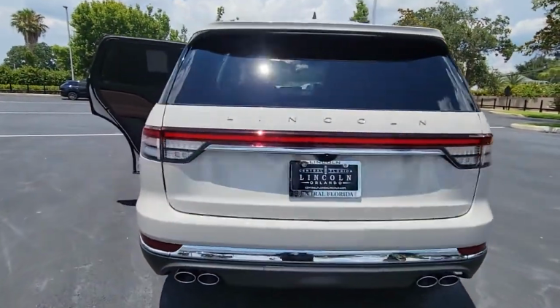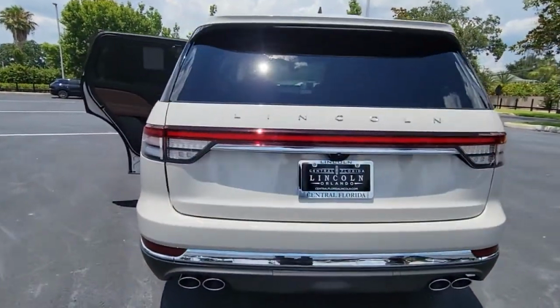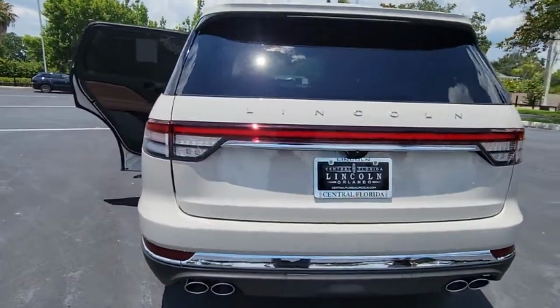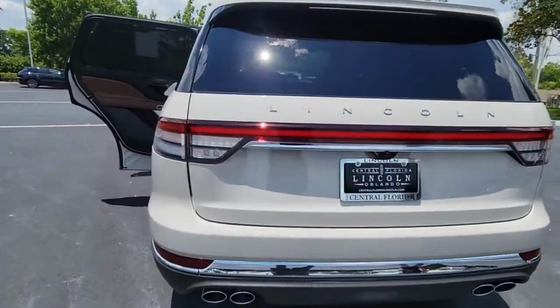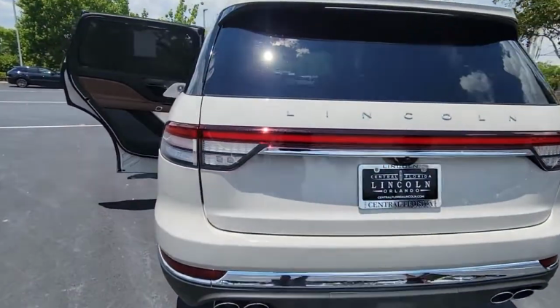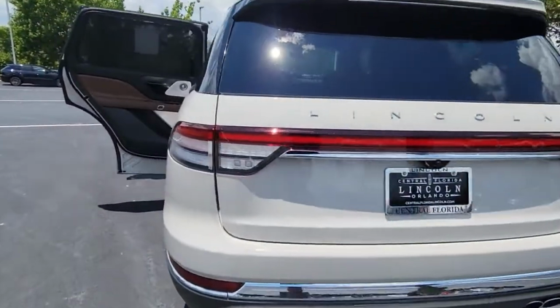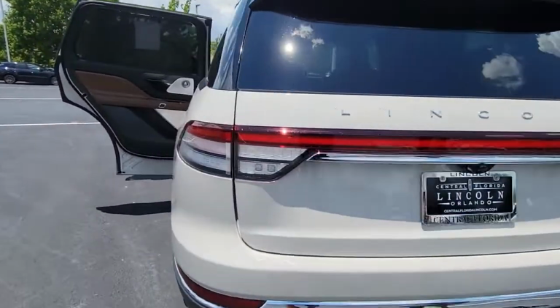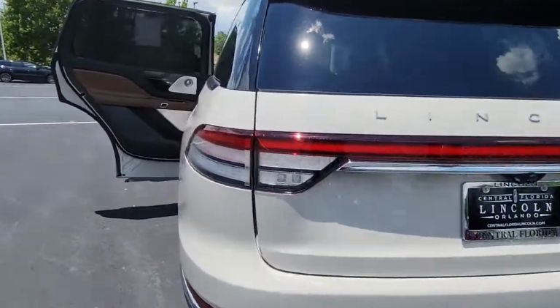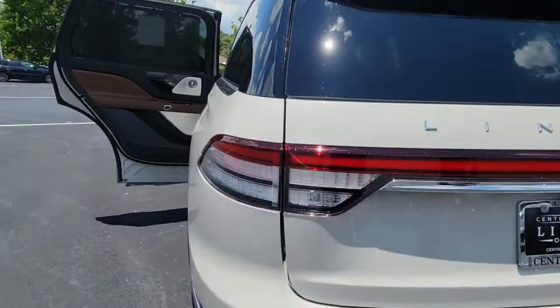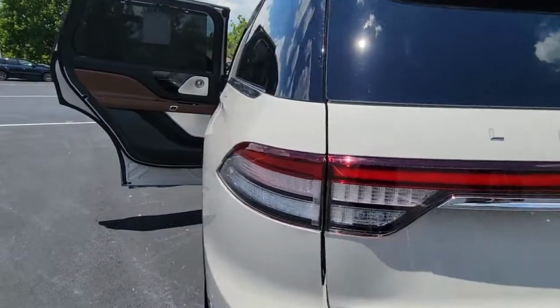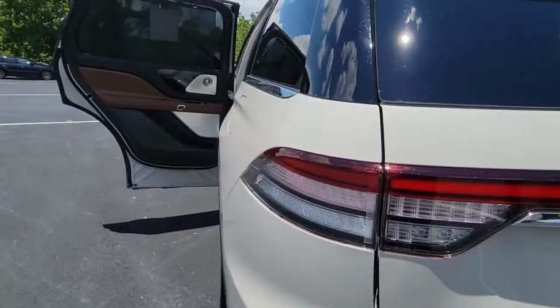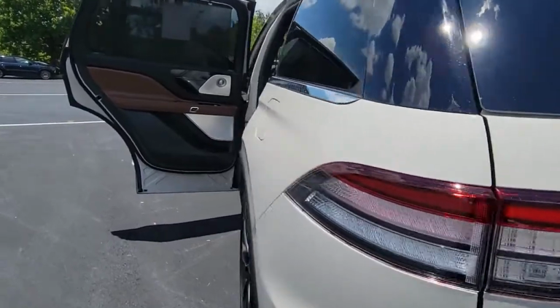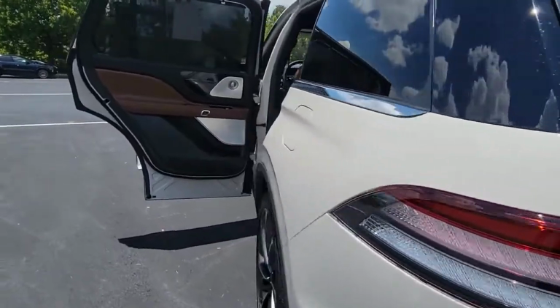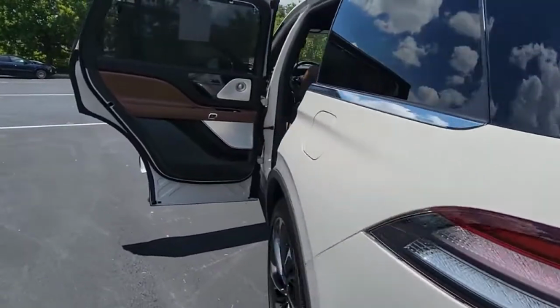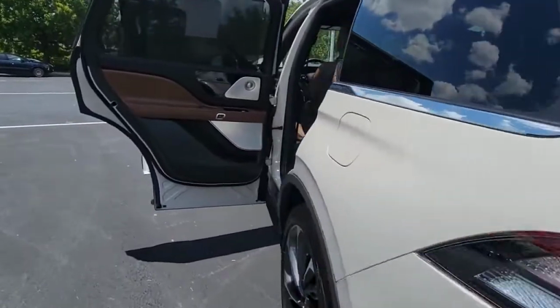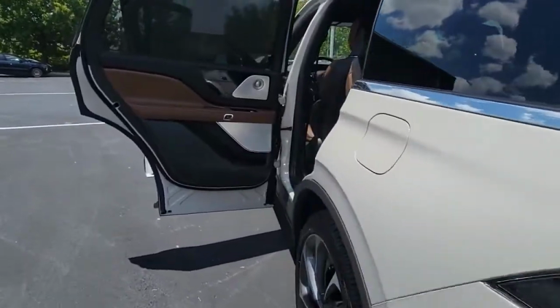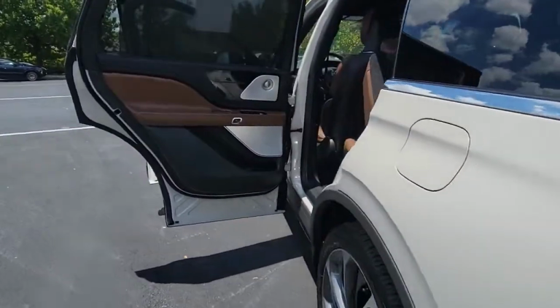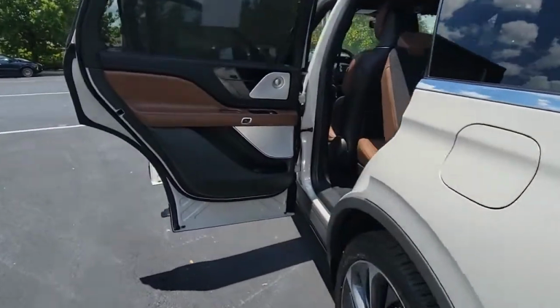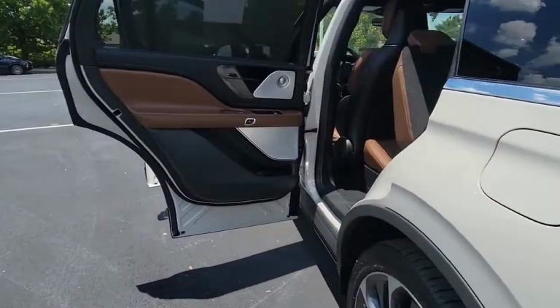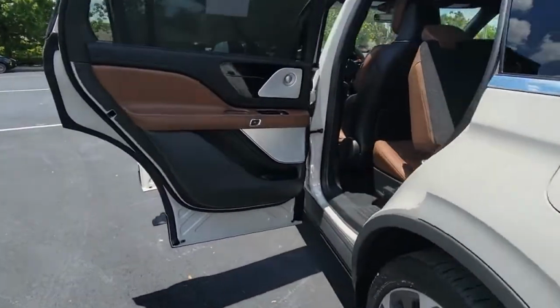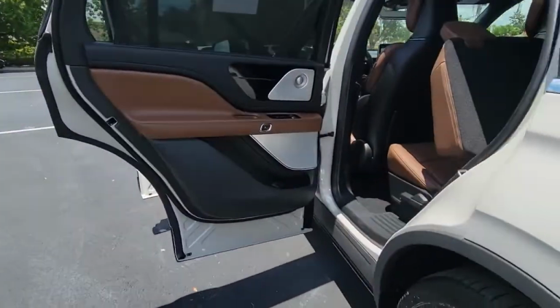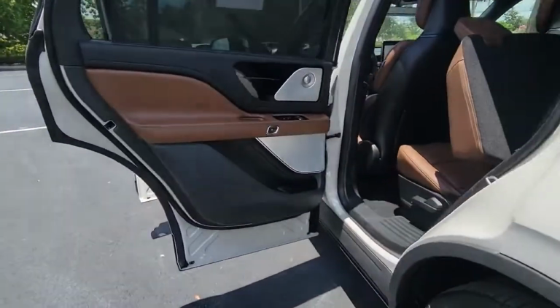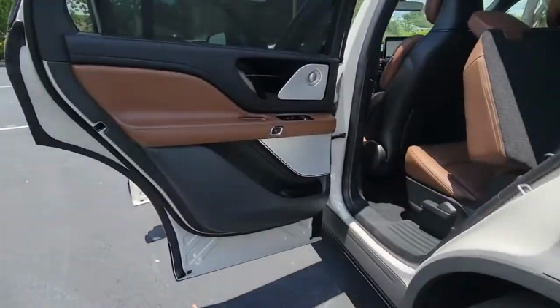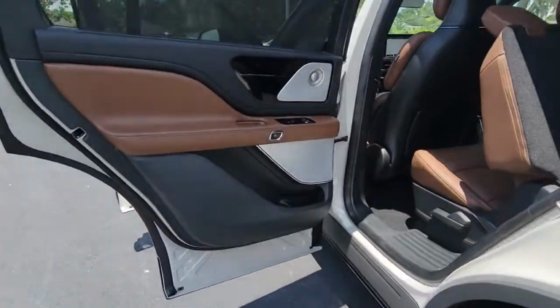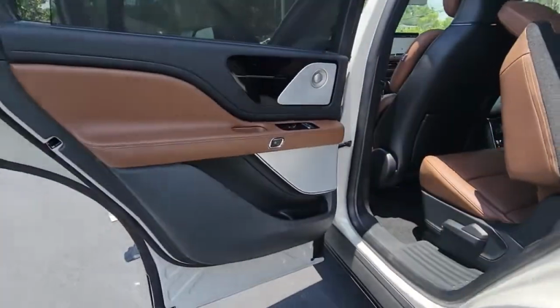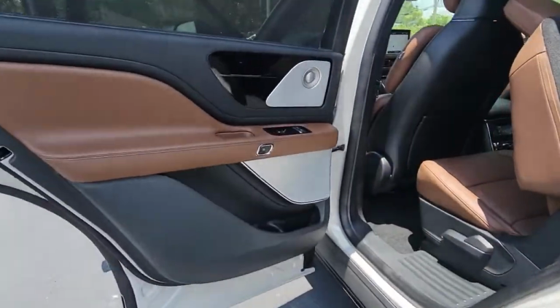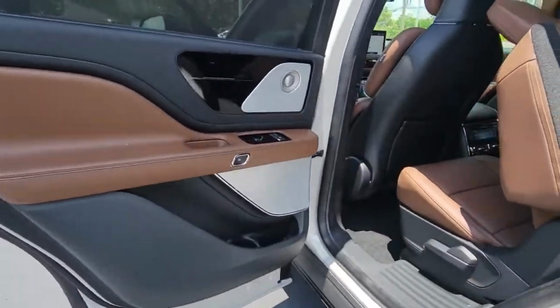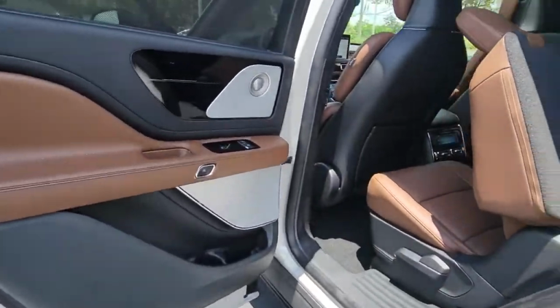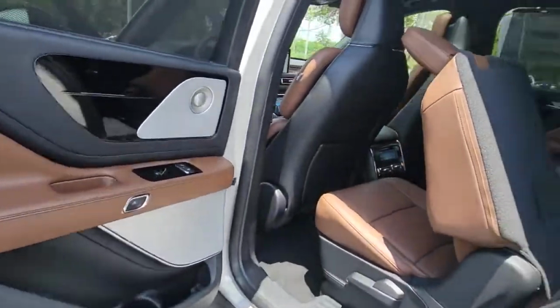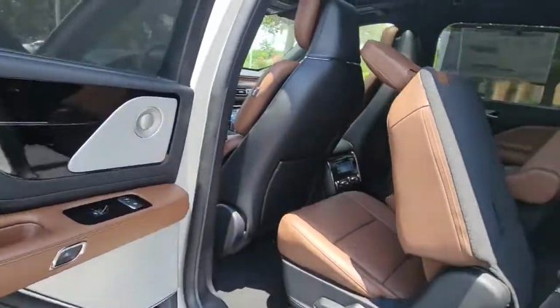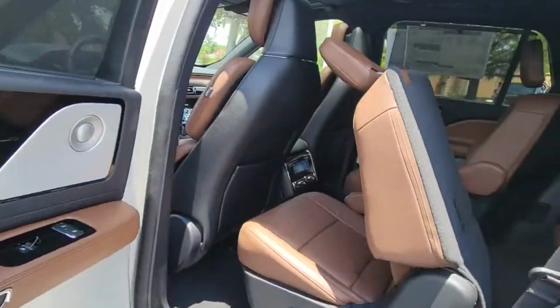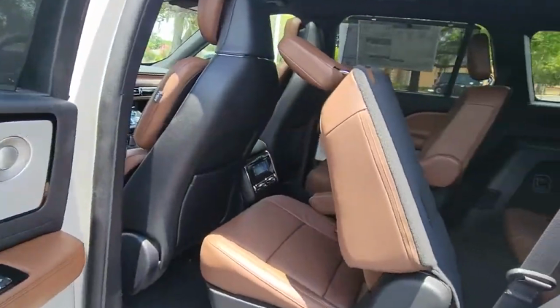Premium sound system, power liftgate, satellite radio, keyless start, fog lamps.